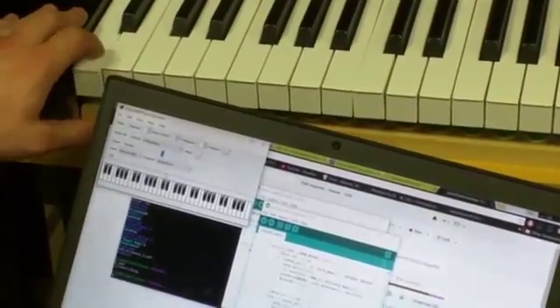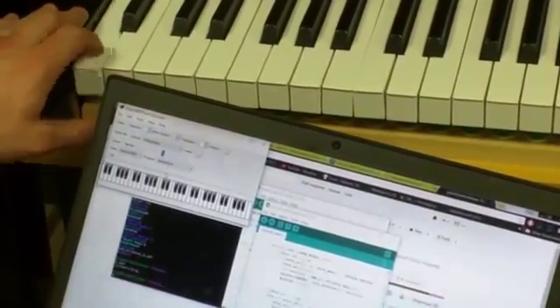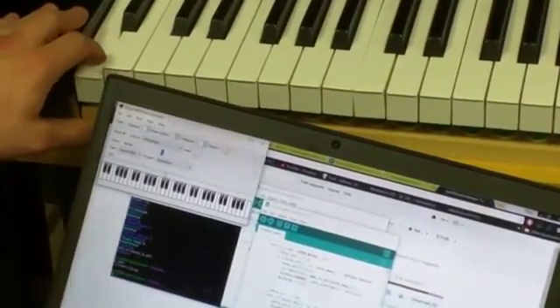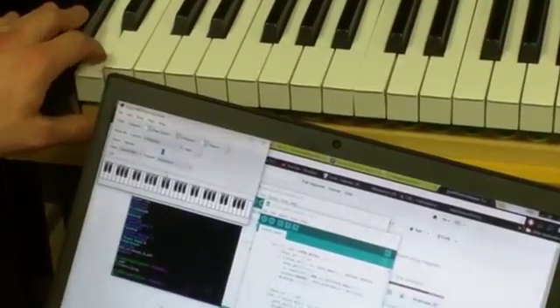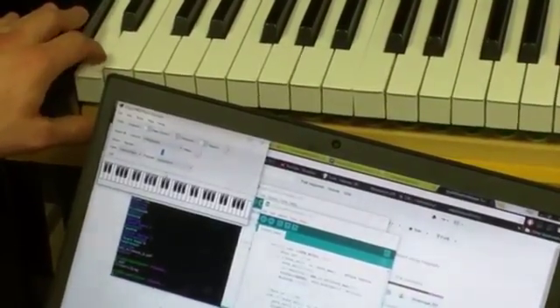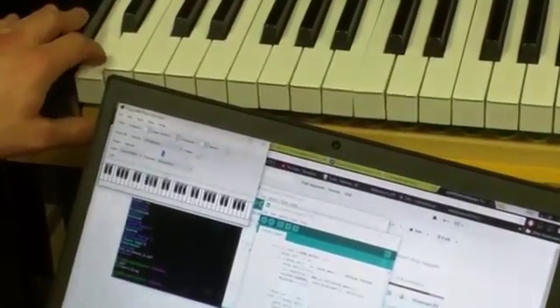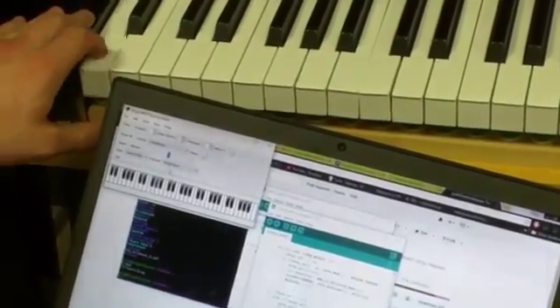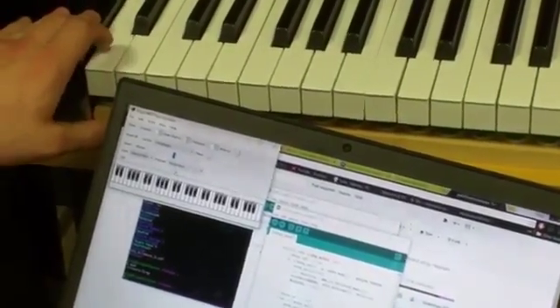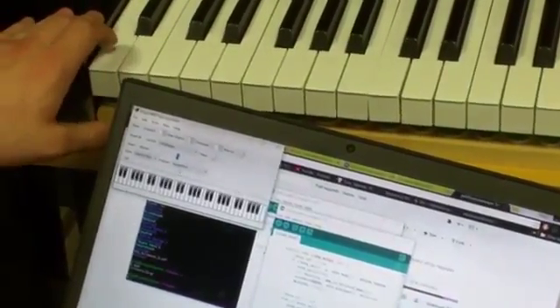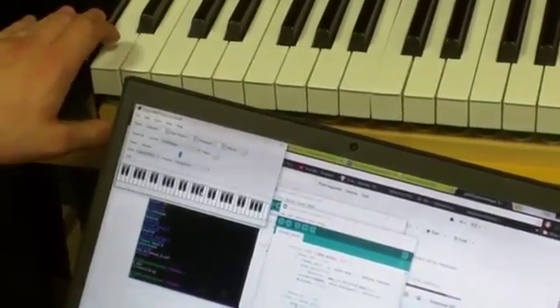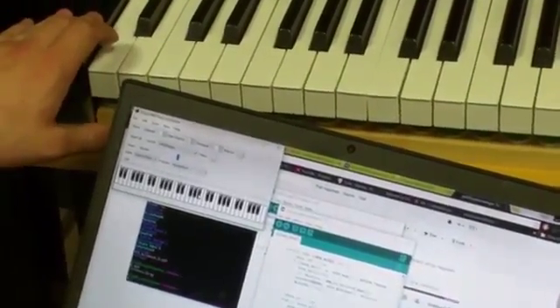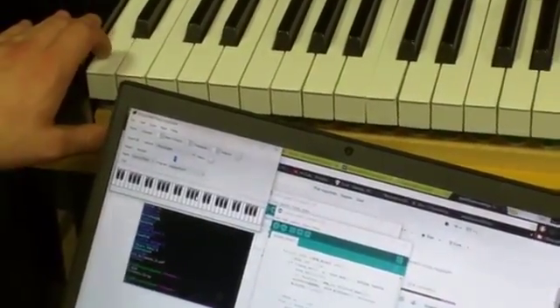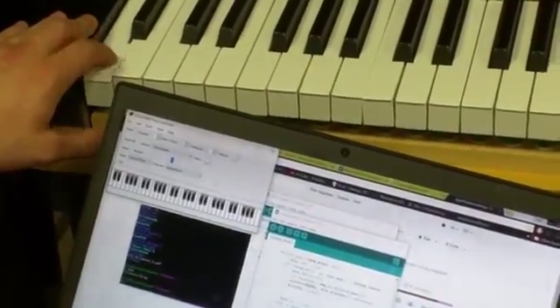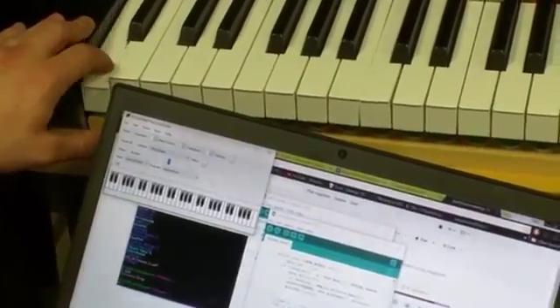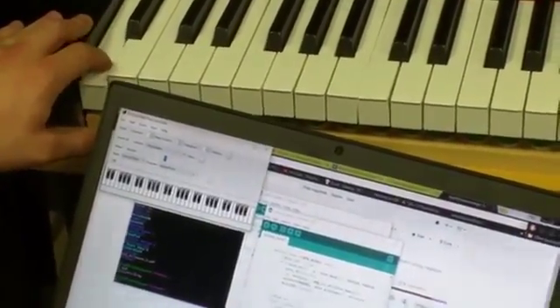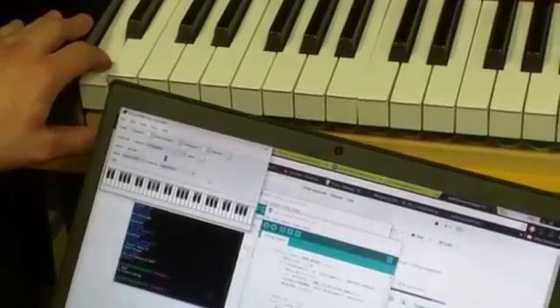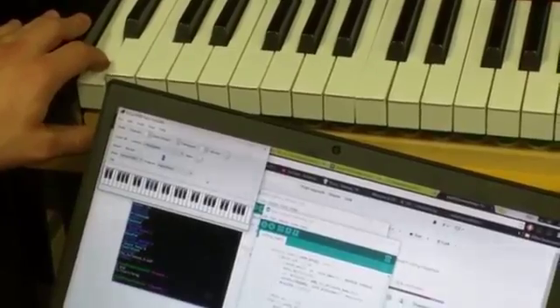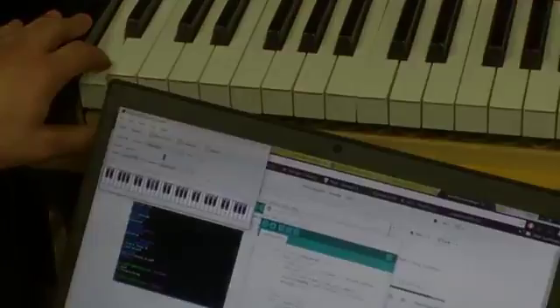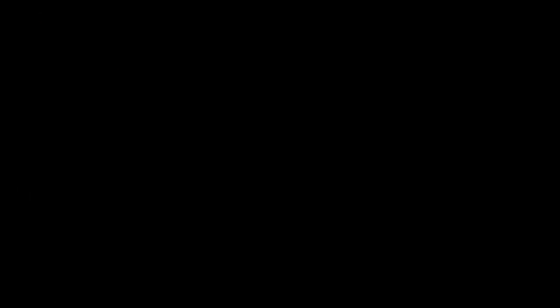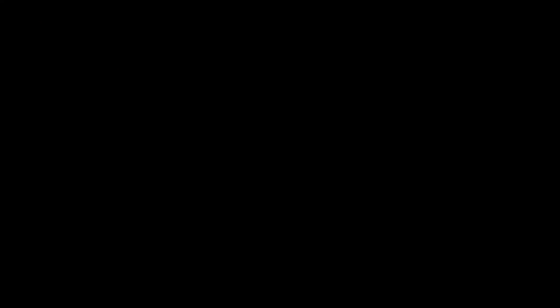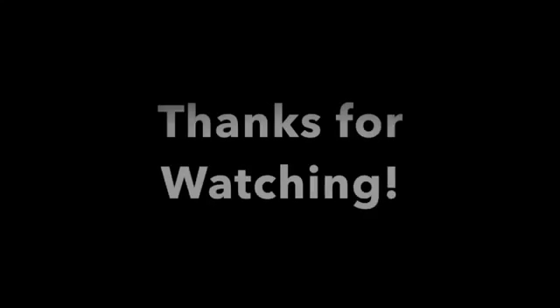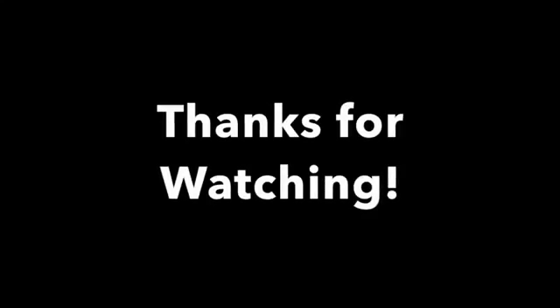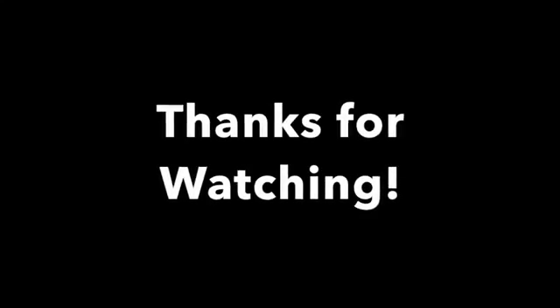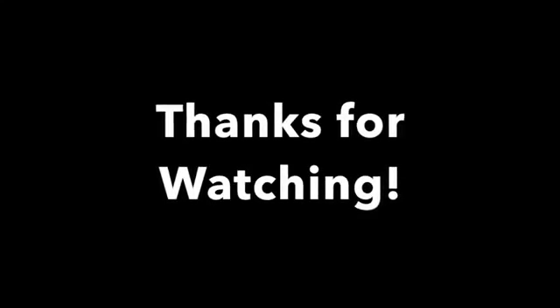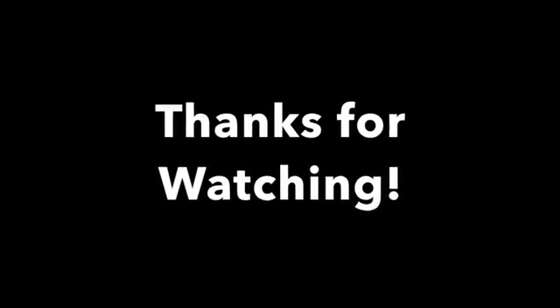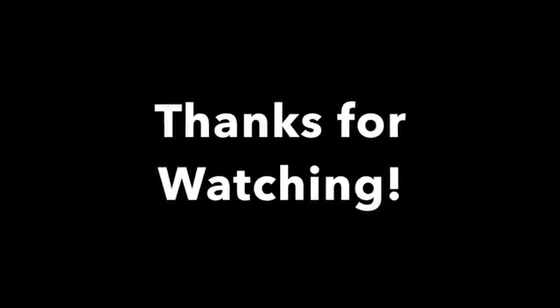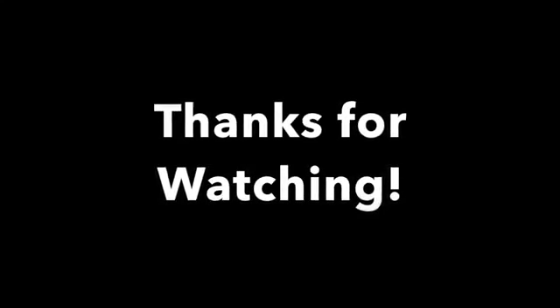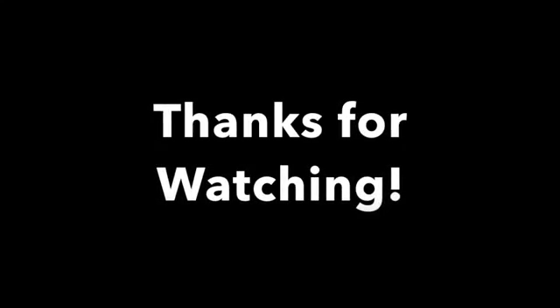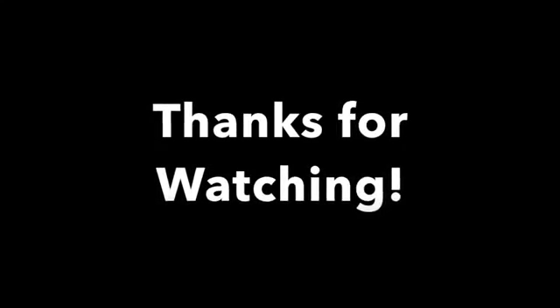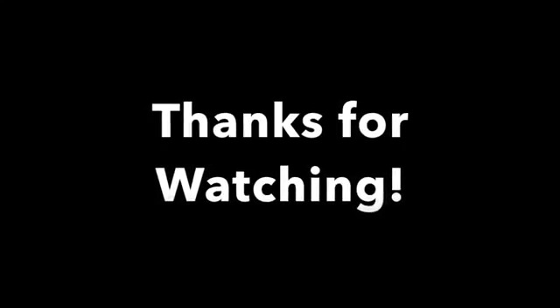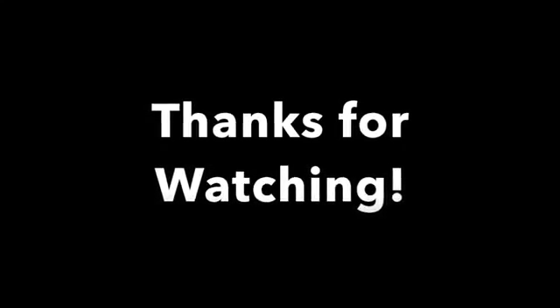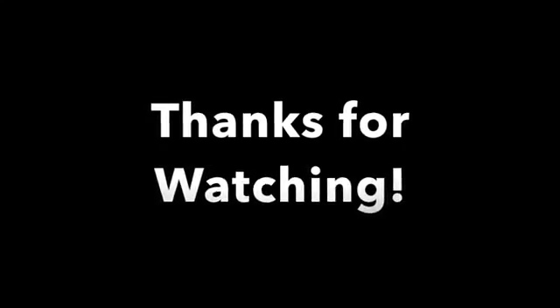With the software up and running, we are now able to play back music in real time.